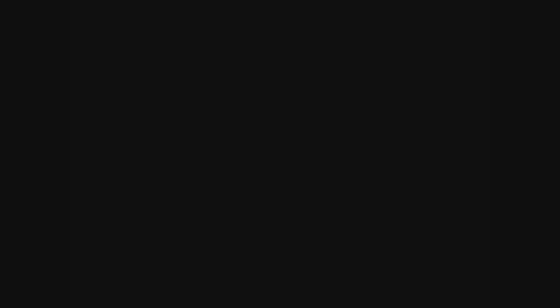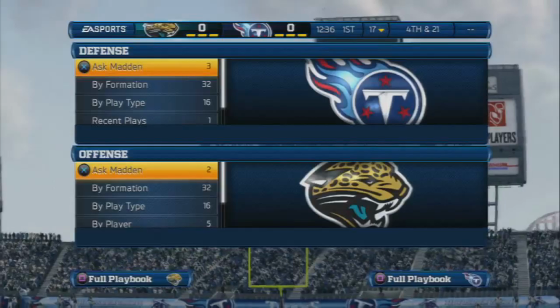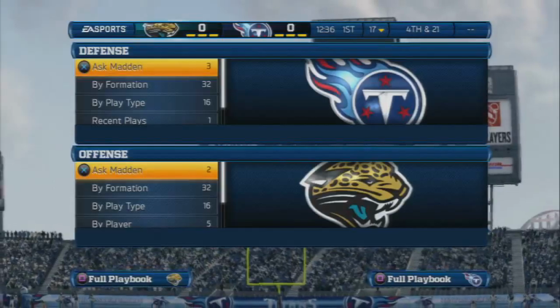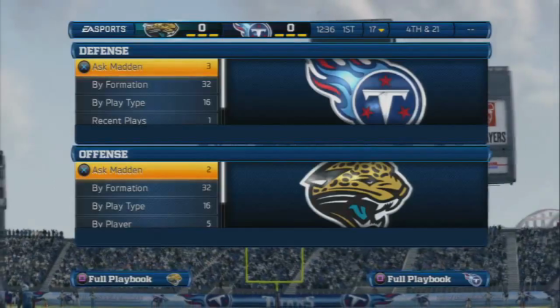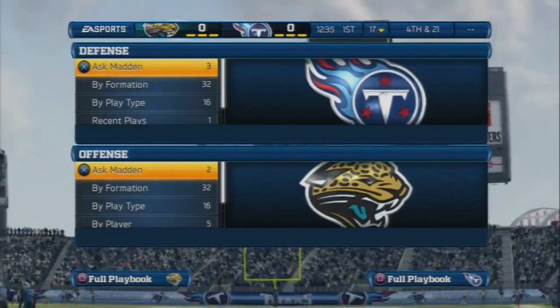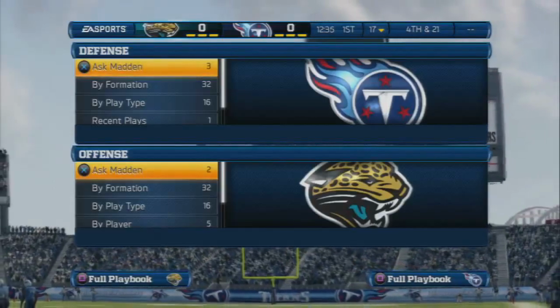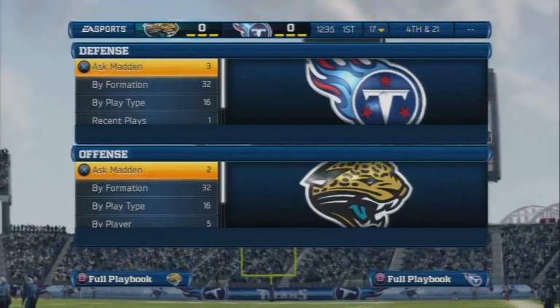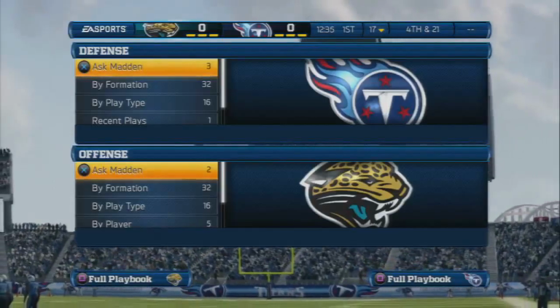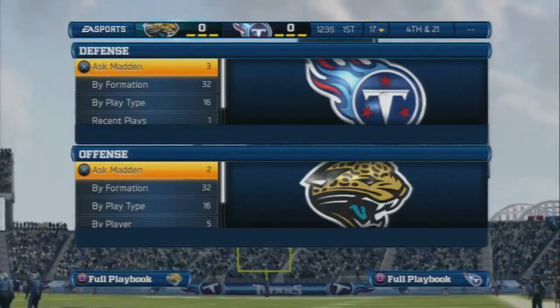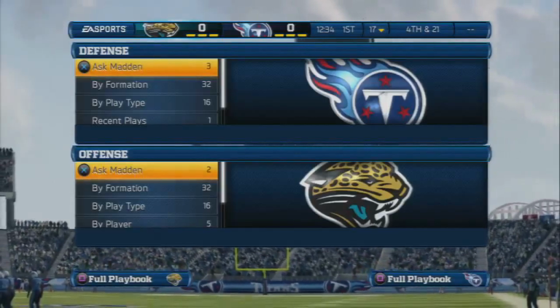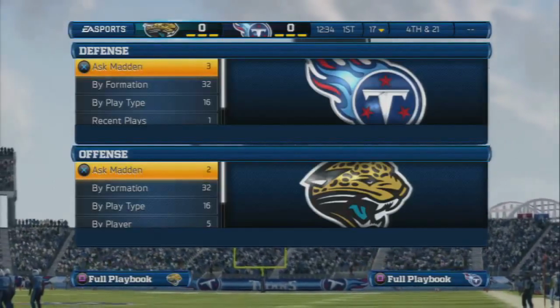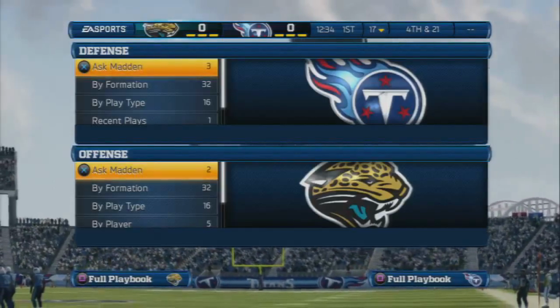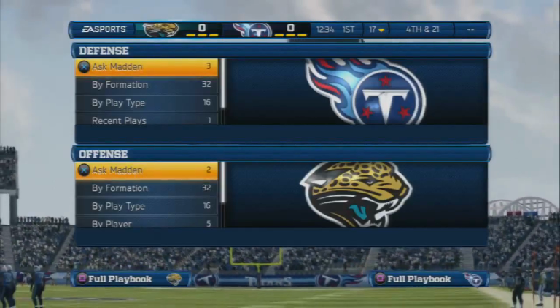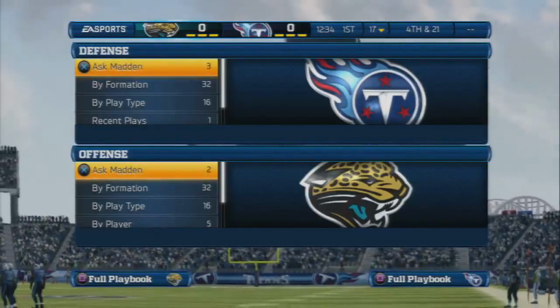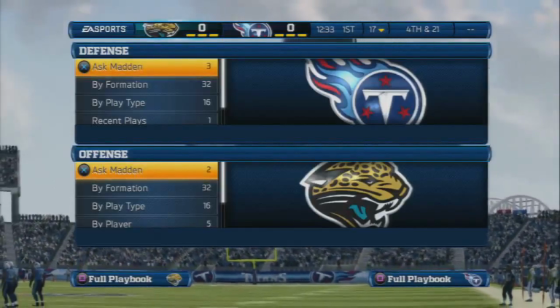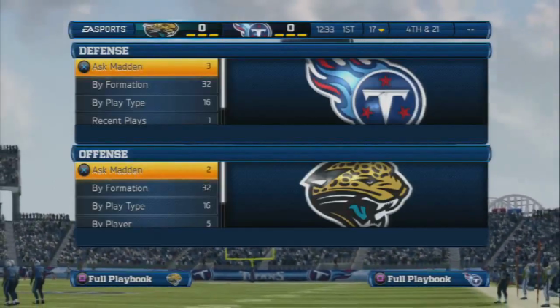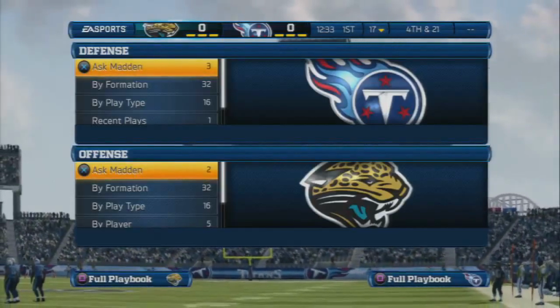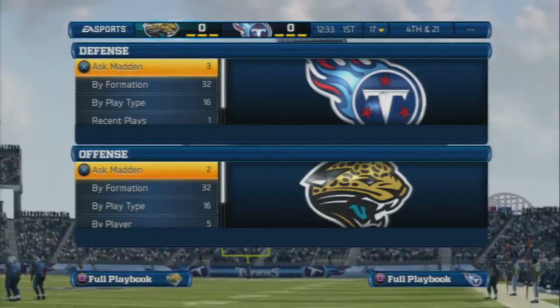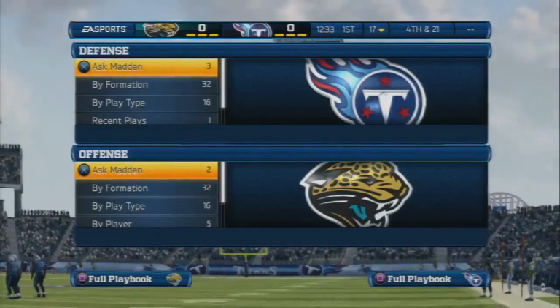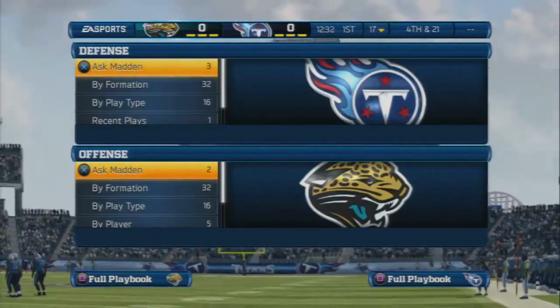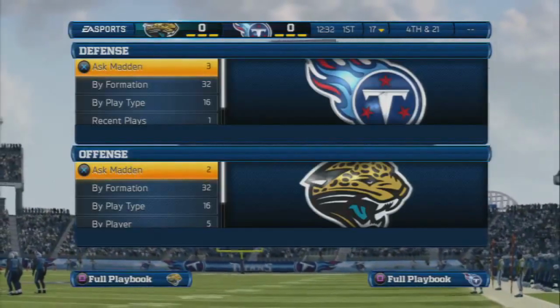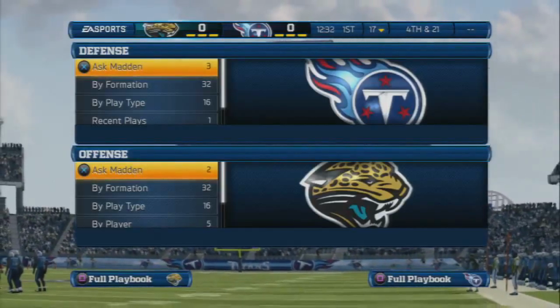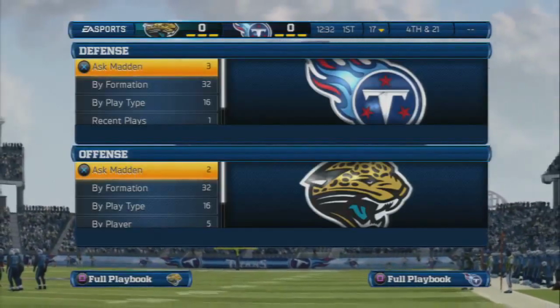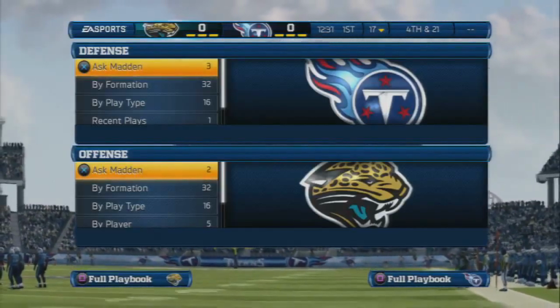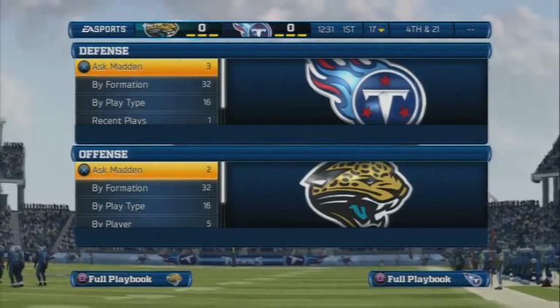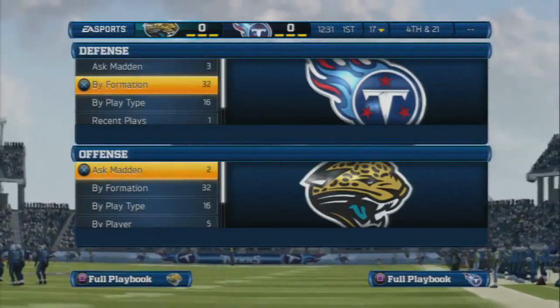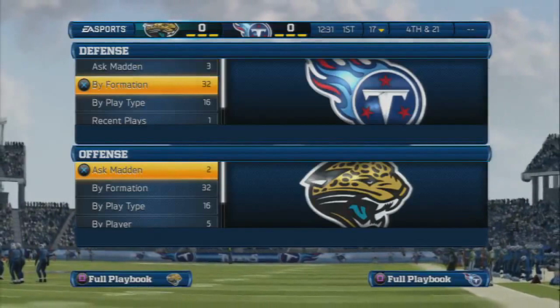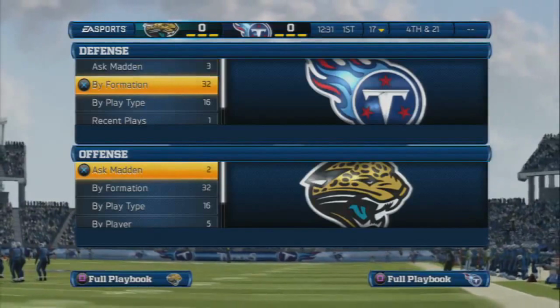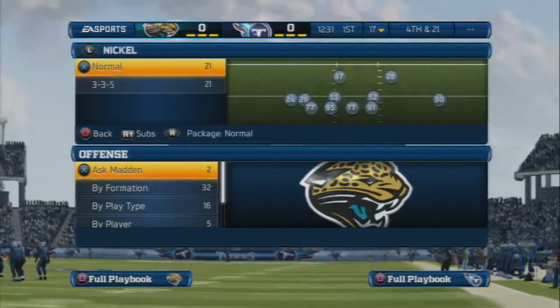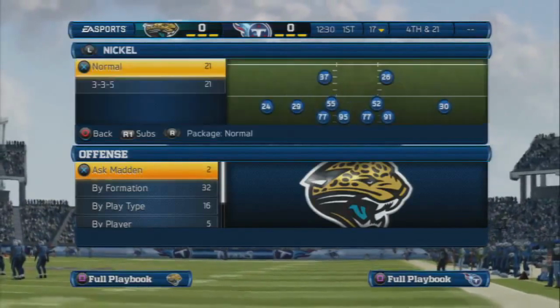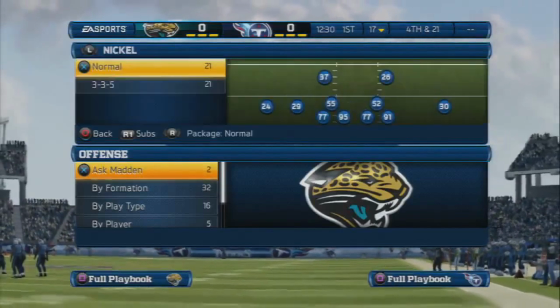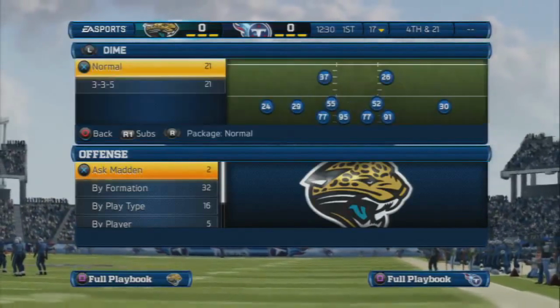What's up Madden Gamers? It's your boy JC Money Madden Boy coming at you with another tip in Madden. Let's get right into it.